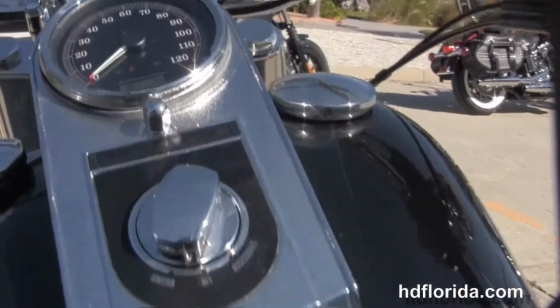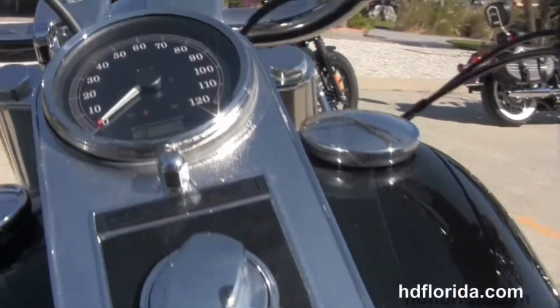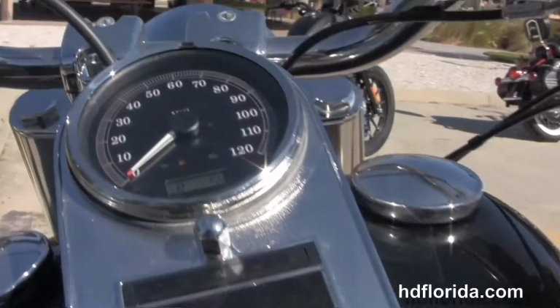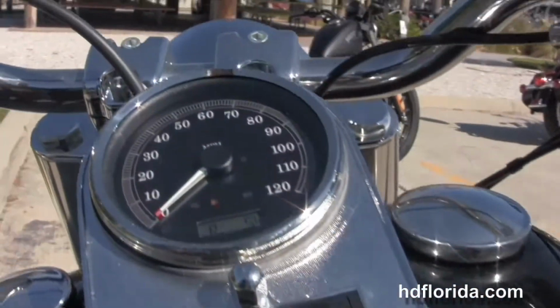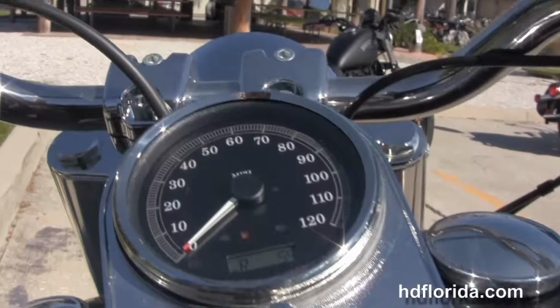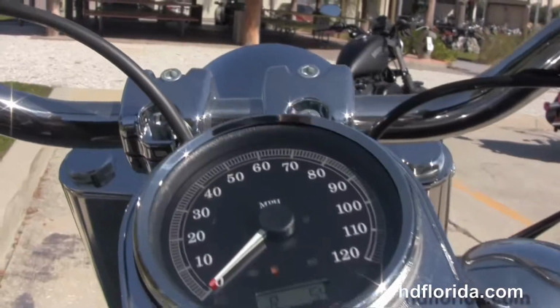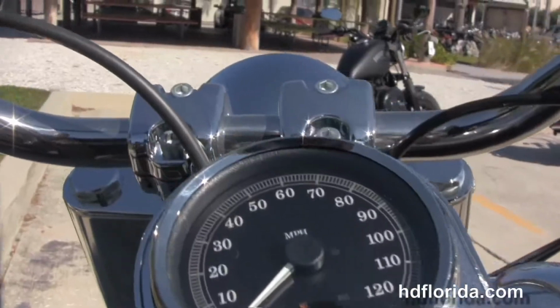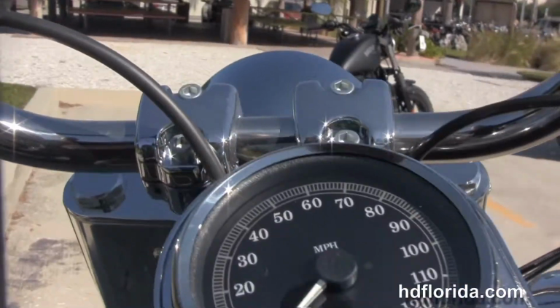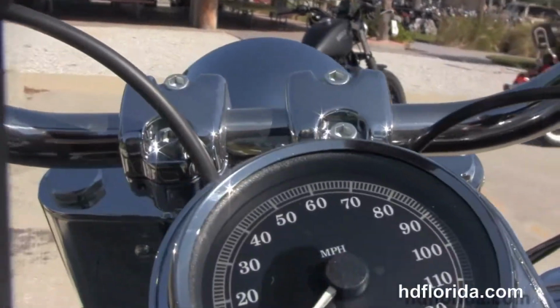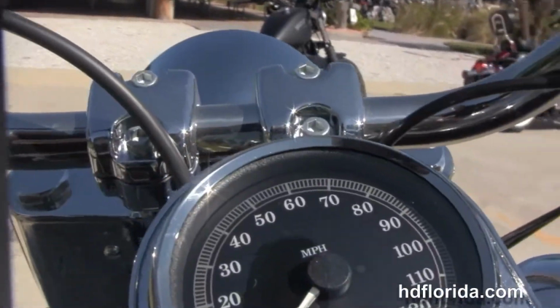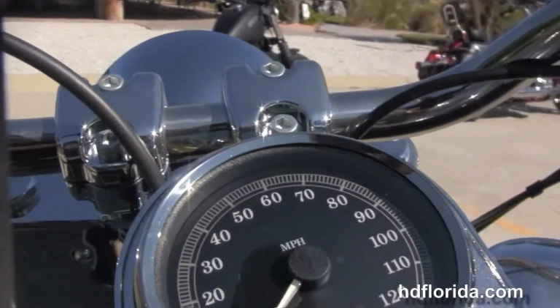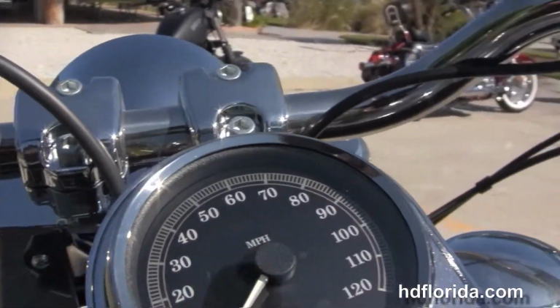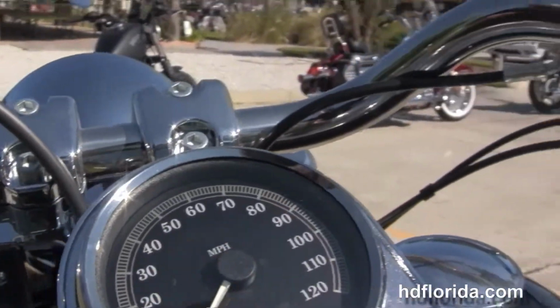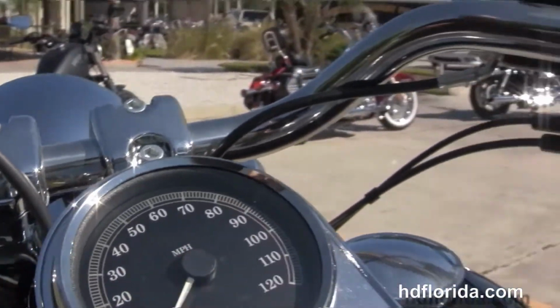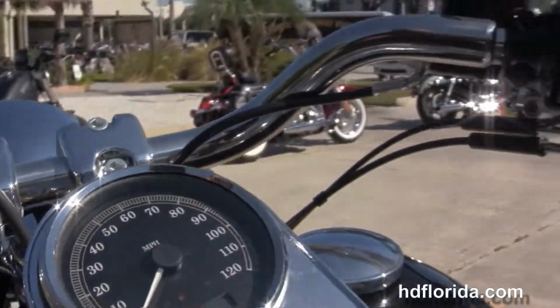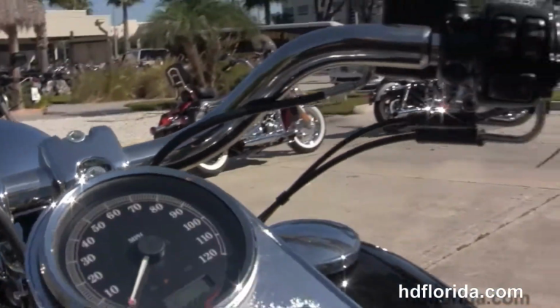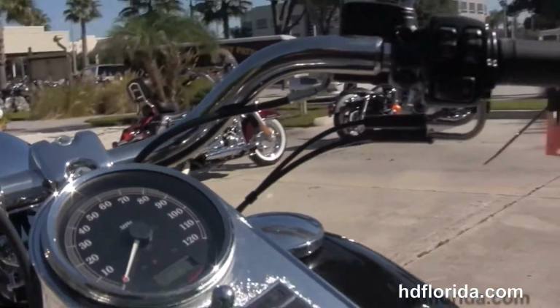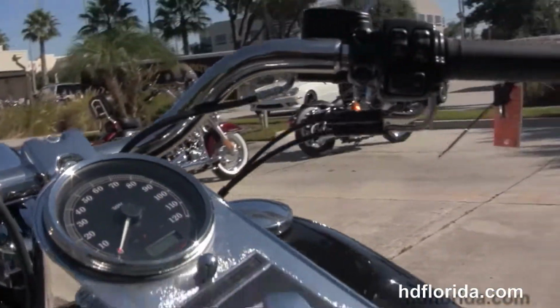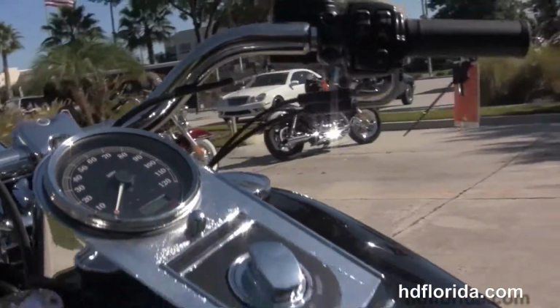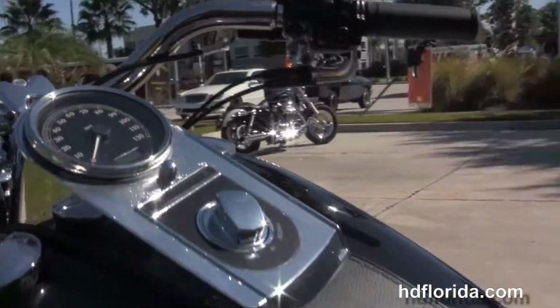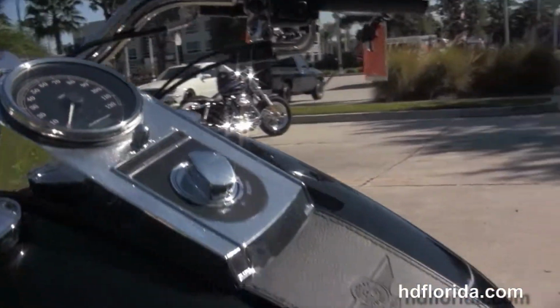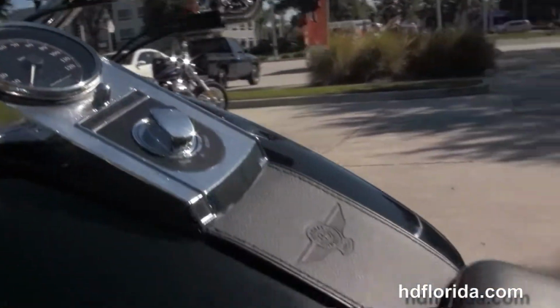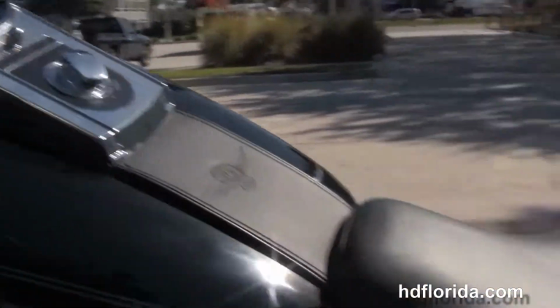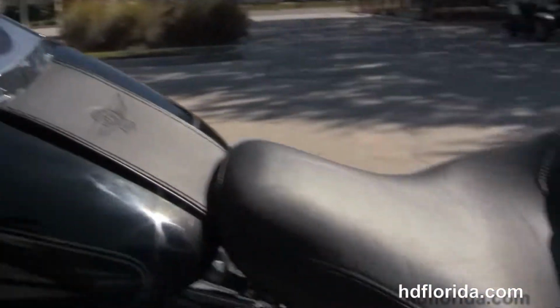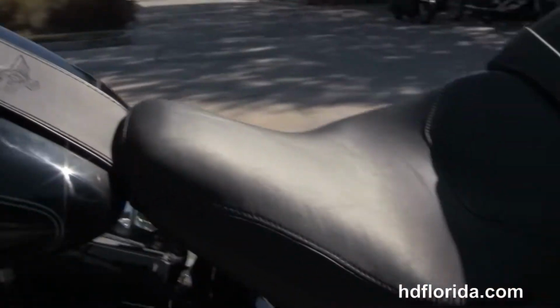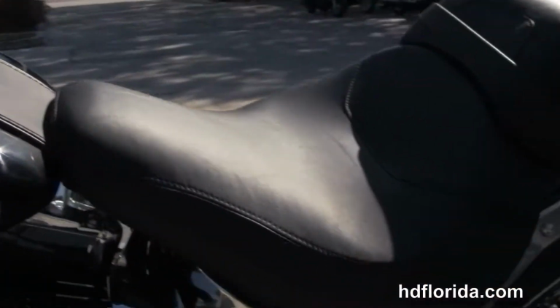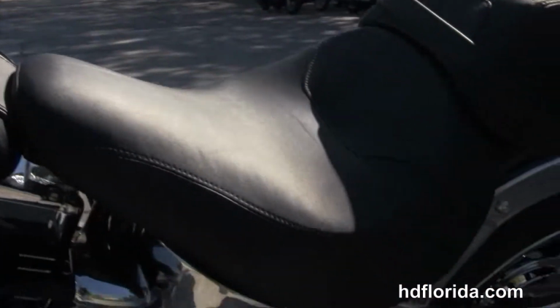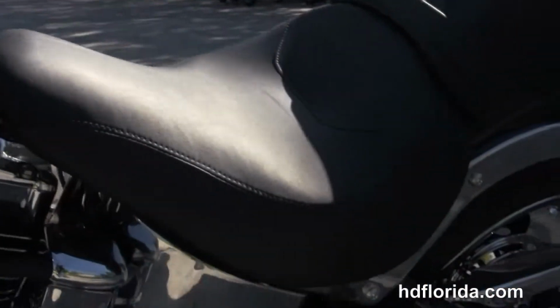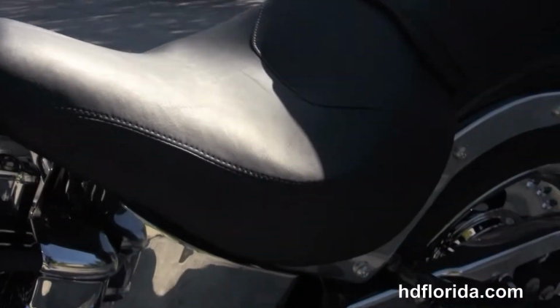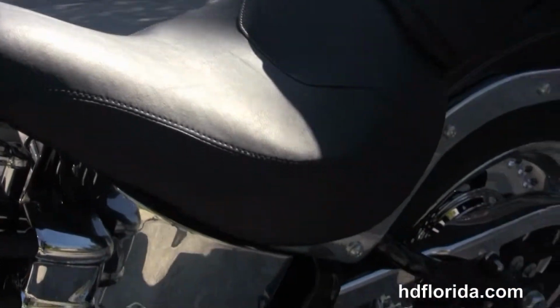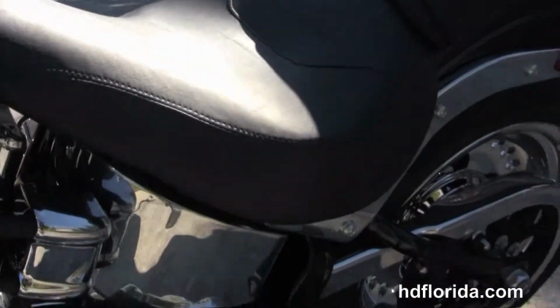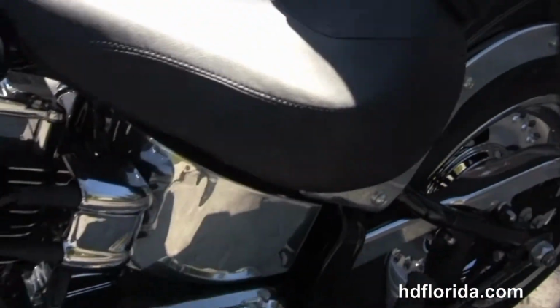Chrome and leather tank trim. Pull back style bars. This bike is in vivid black.